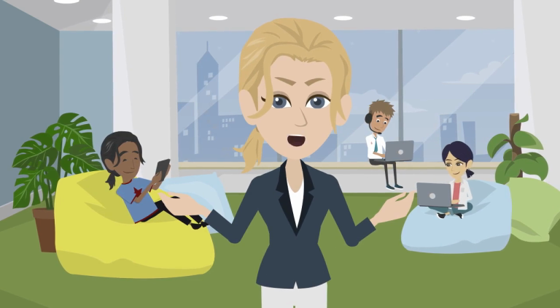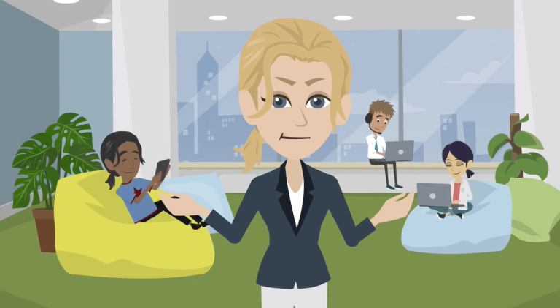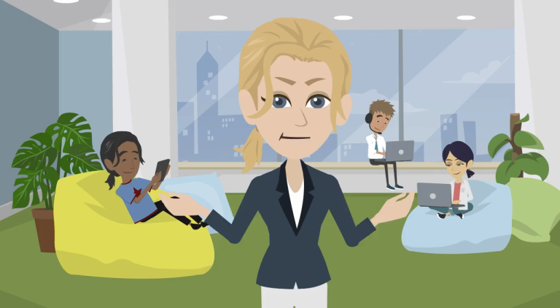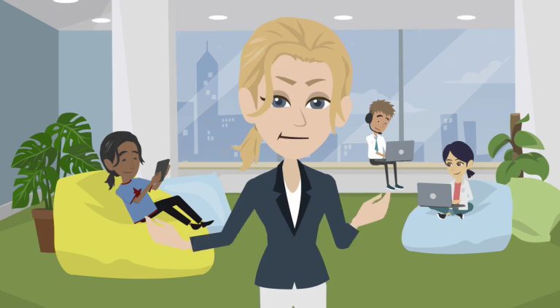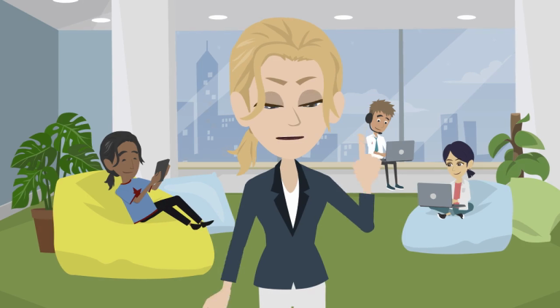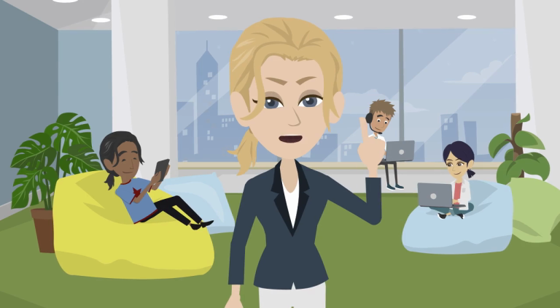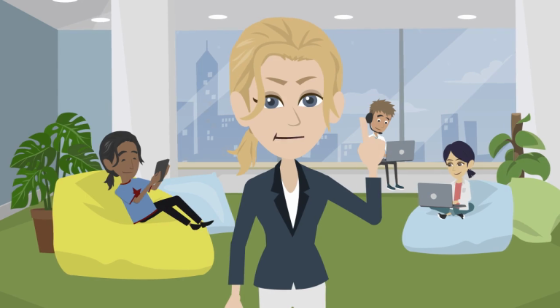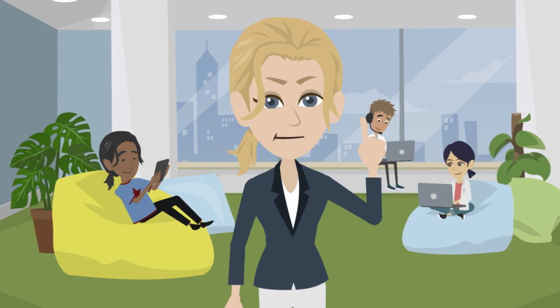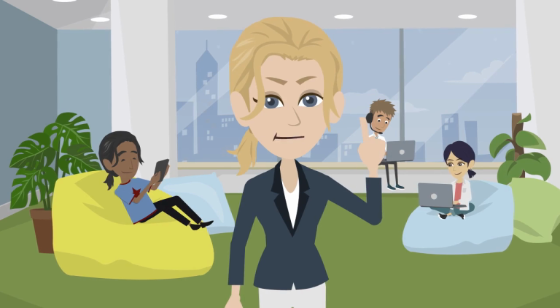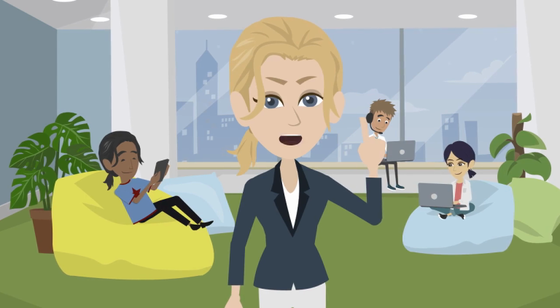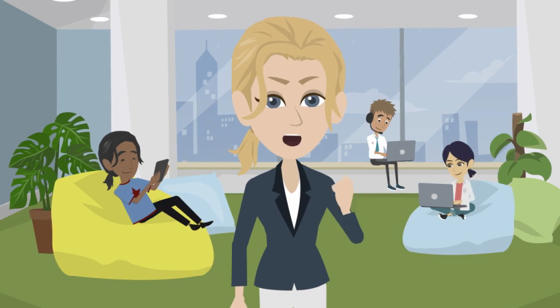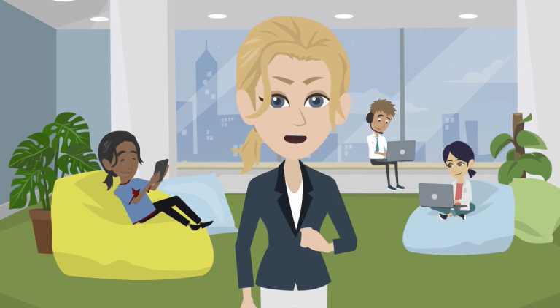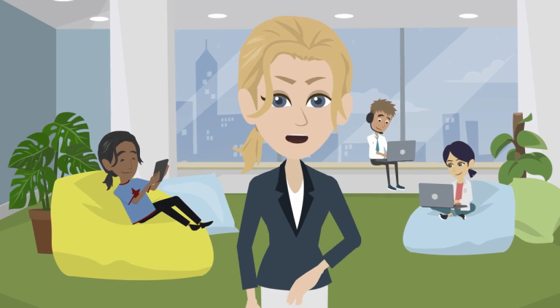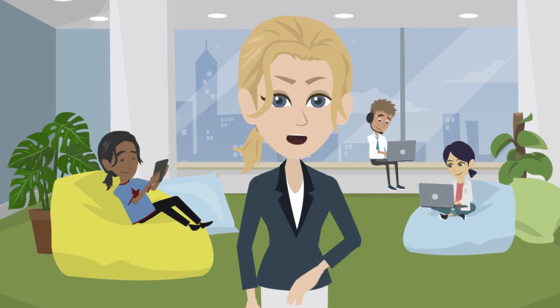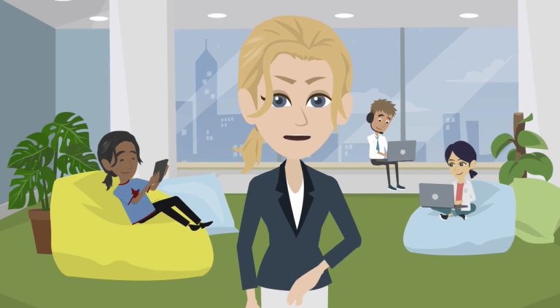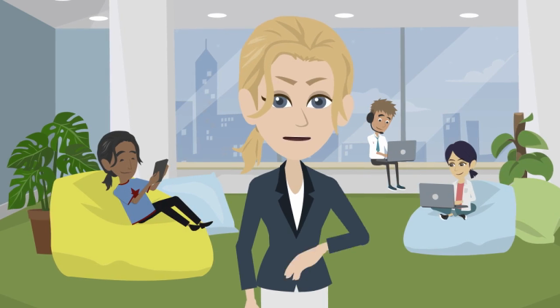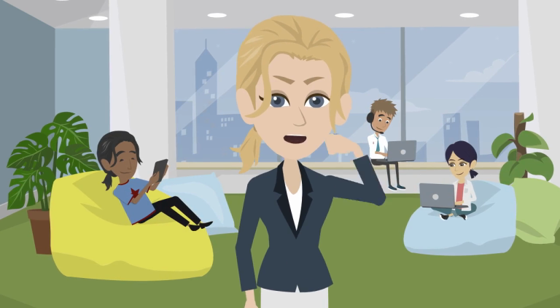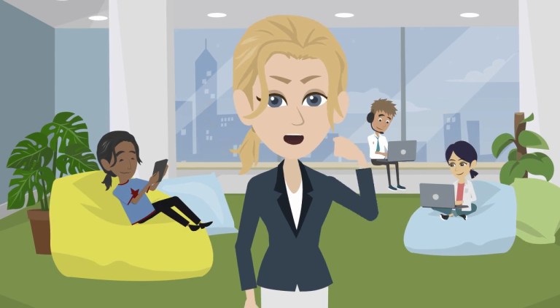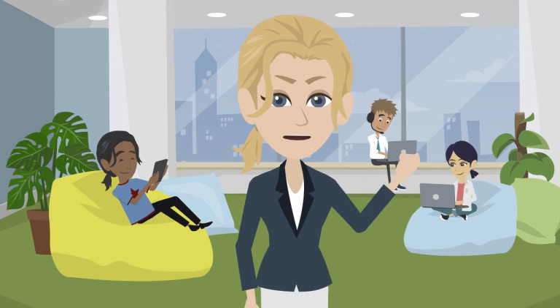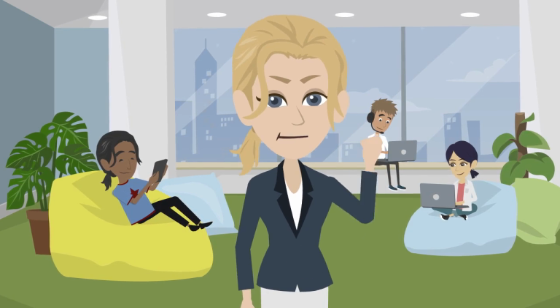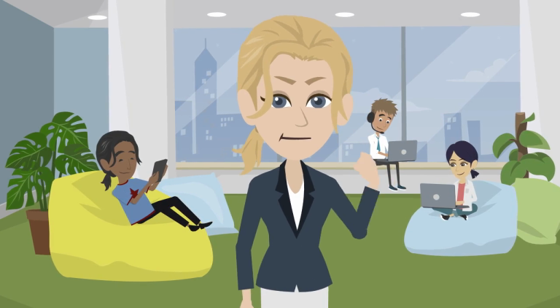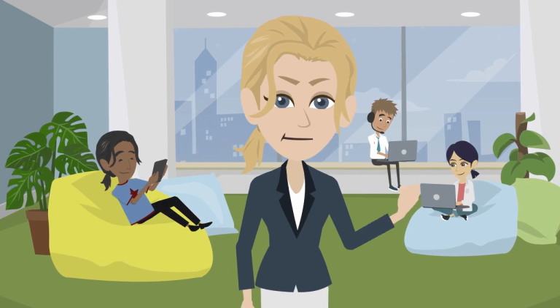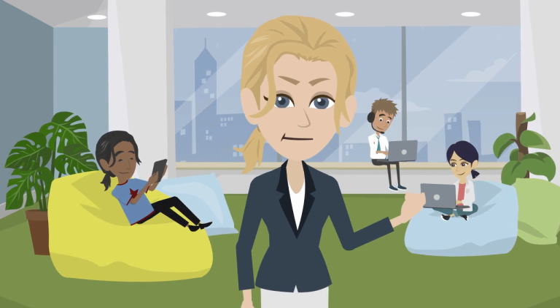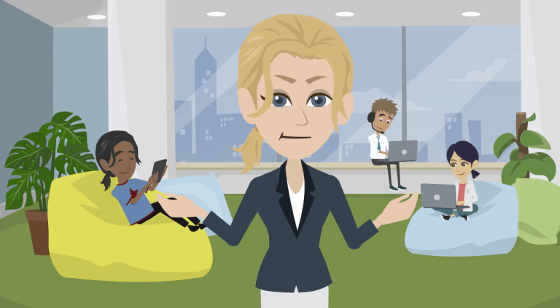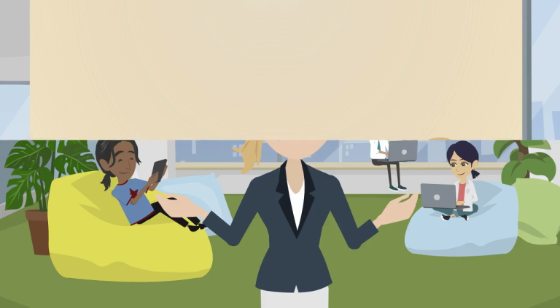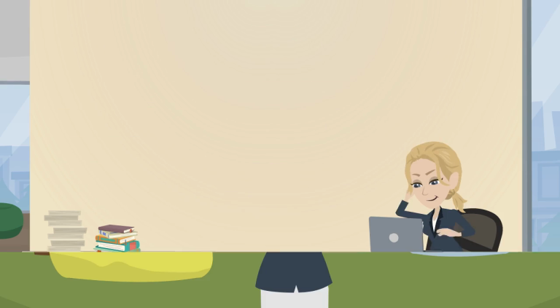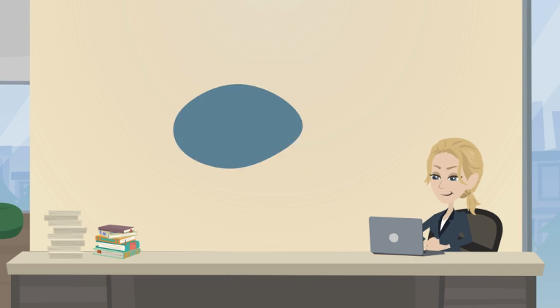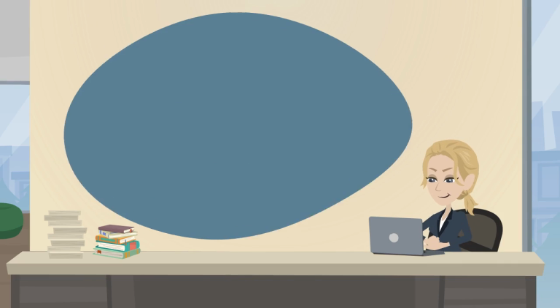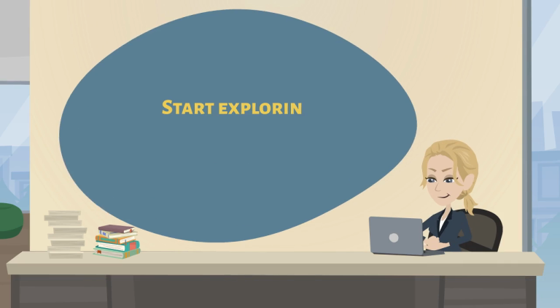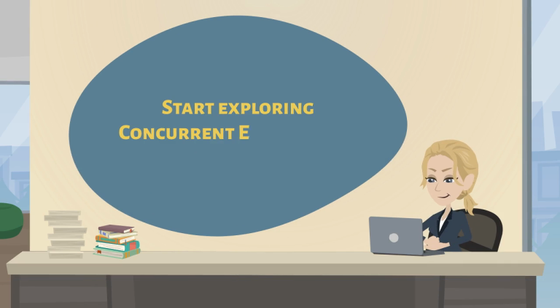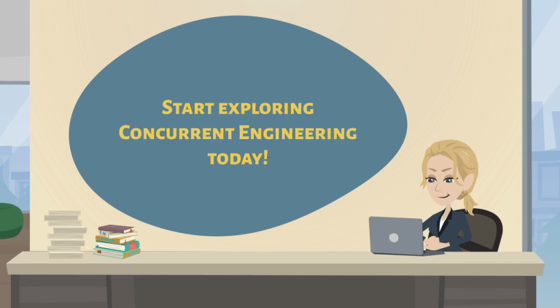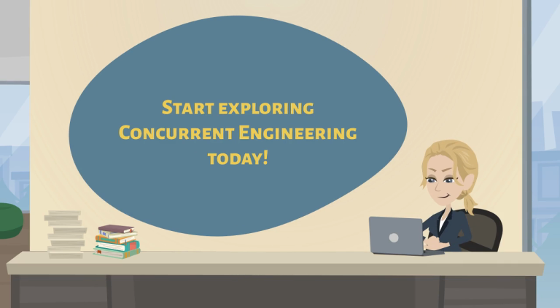So if you want to streamline your business processes and stay ahead of the competition, consider implementing concurrent engineering. It can be a game changer.